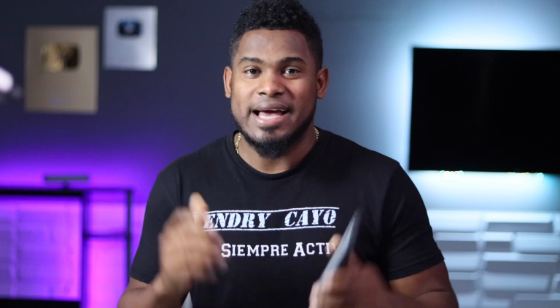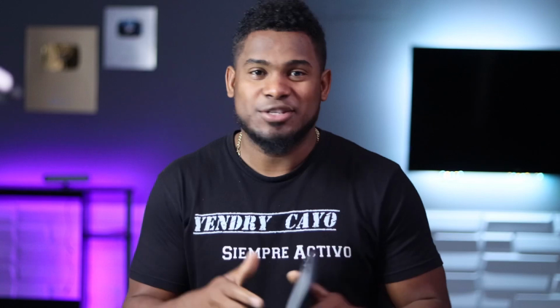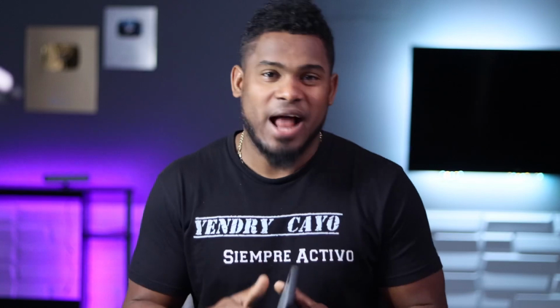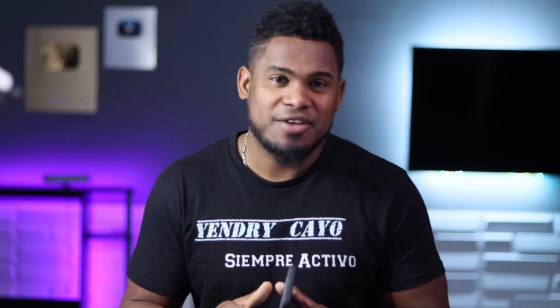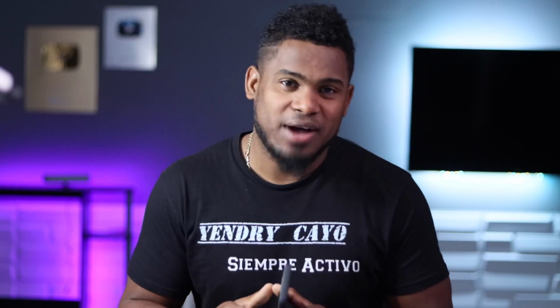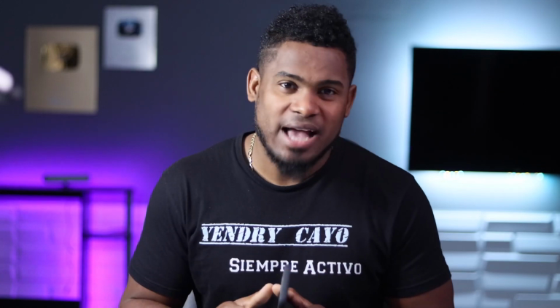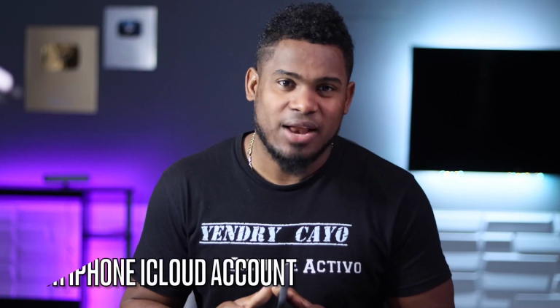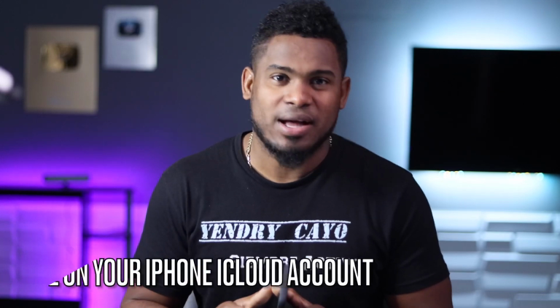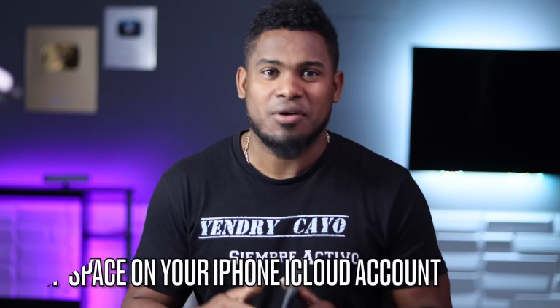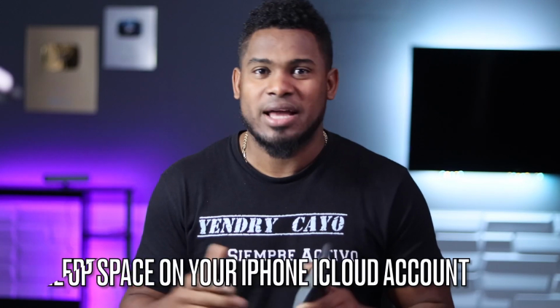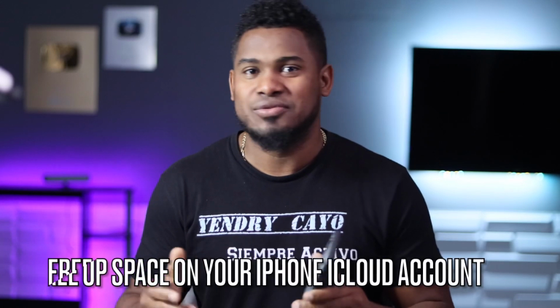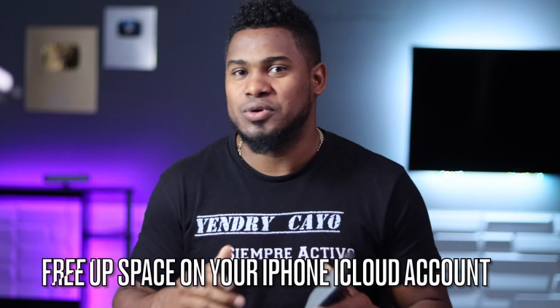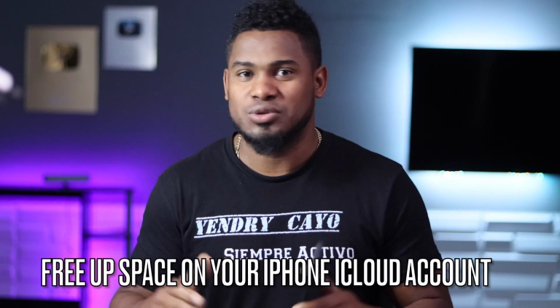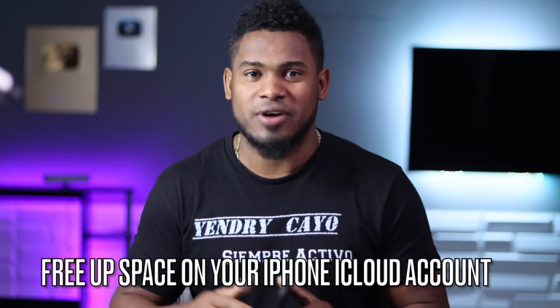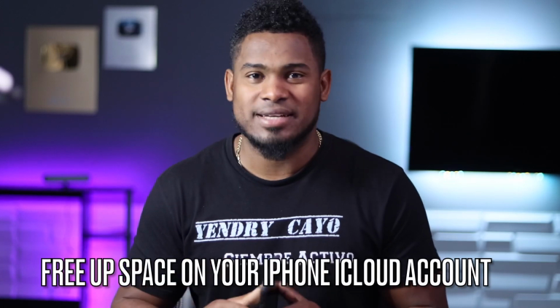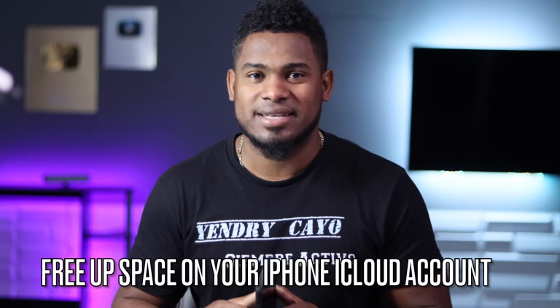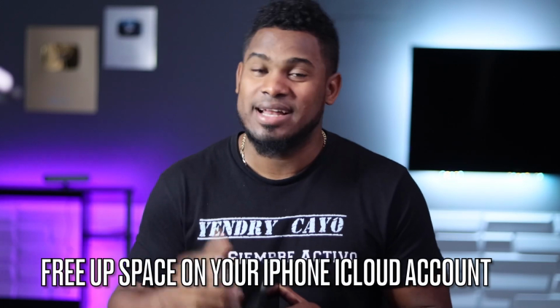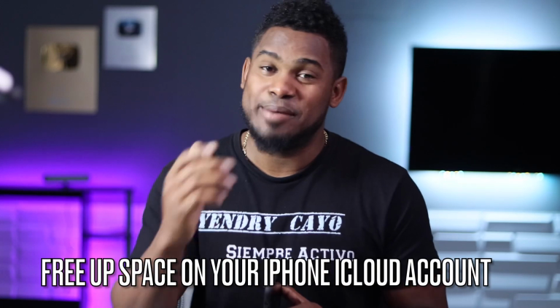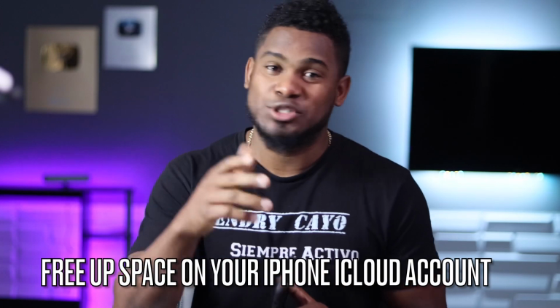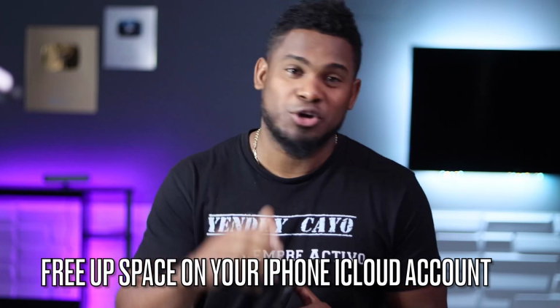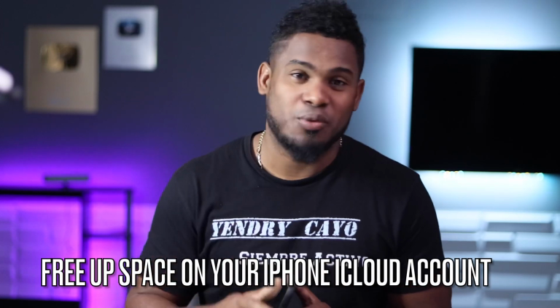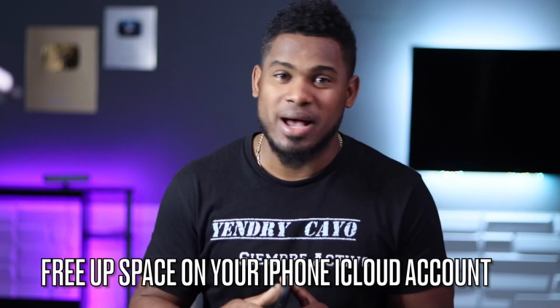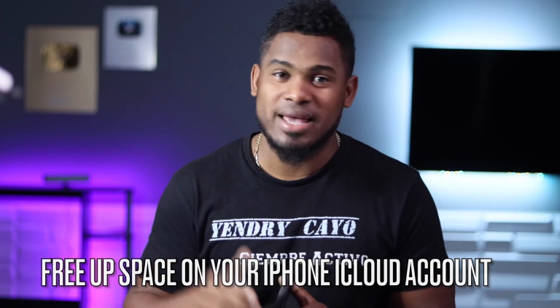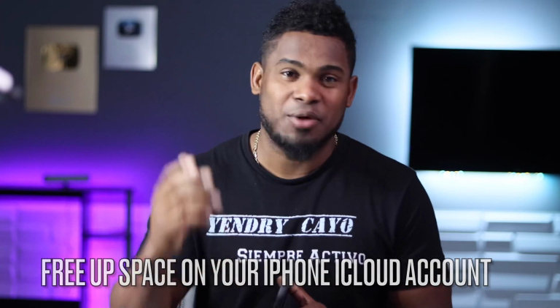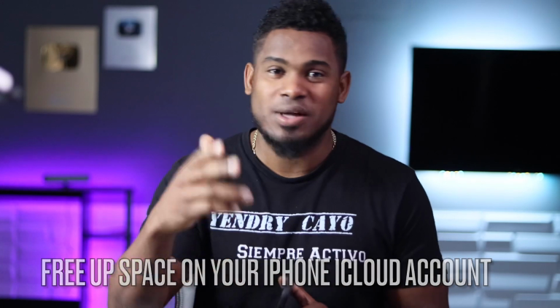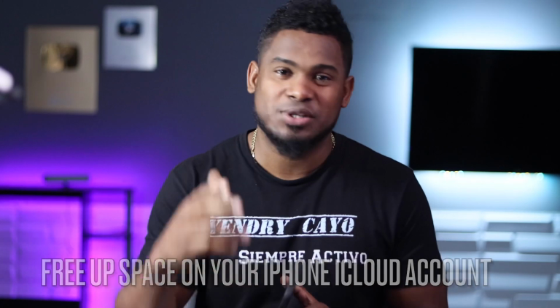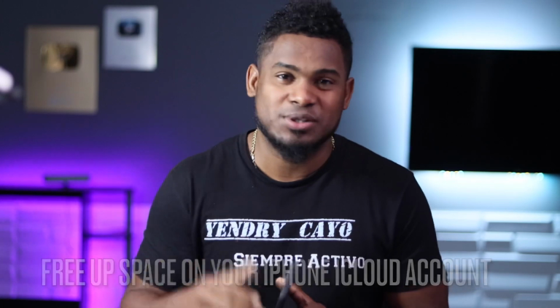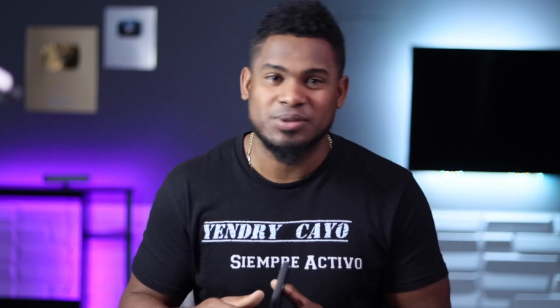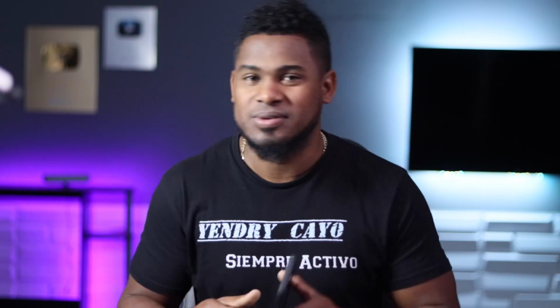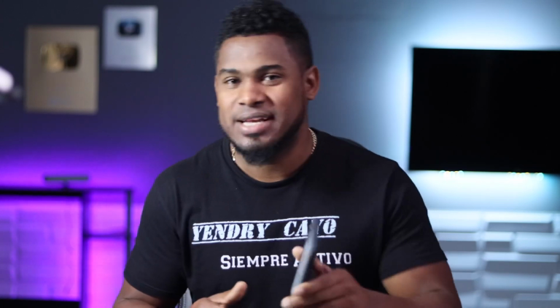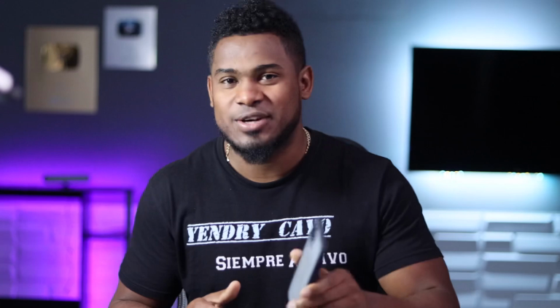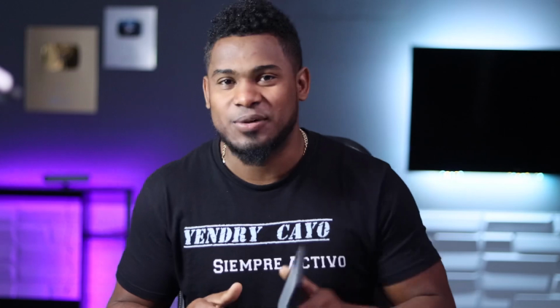Is your iPhone iCloud account getting full too fast? Let me show you why and what you need to do. Let's go.